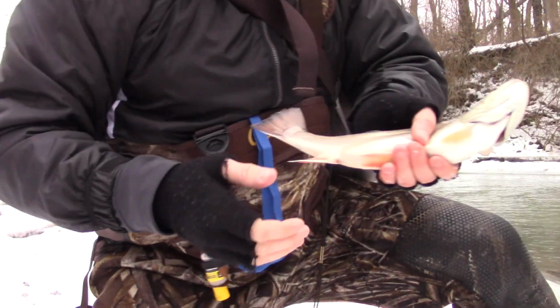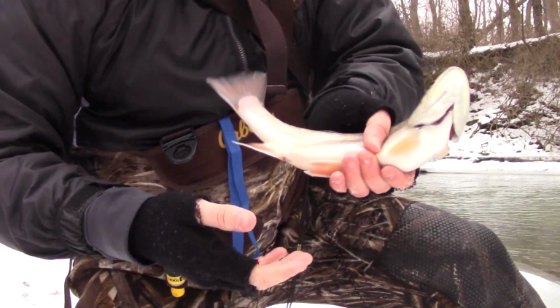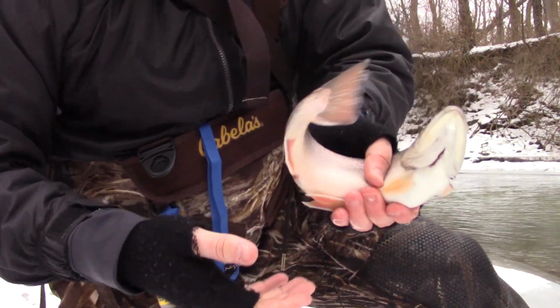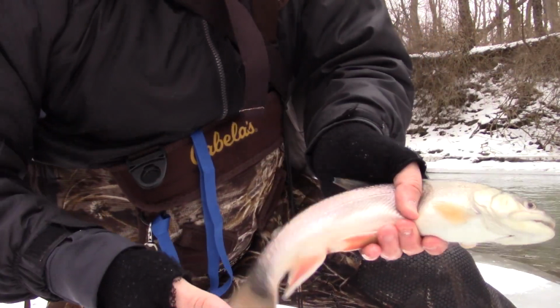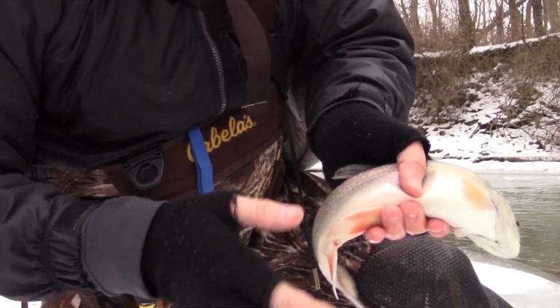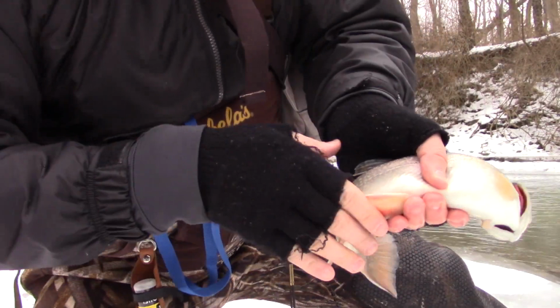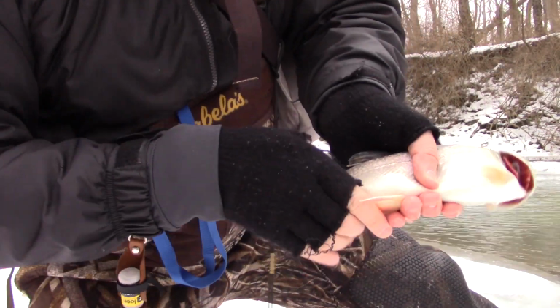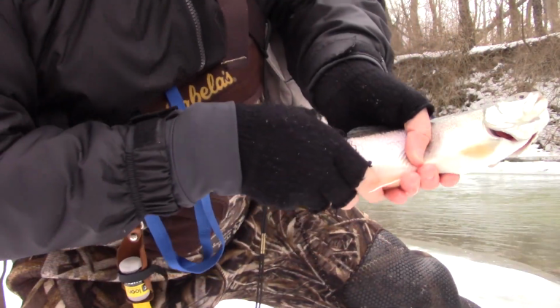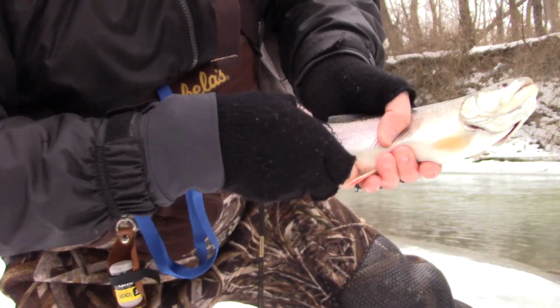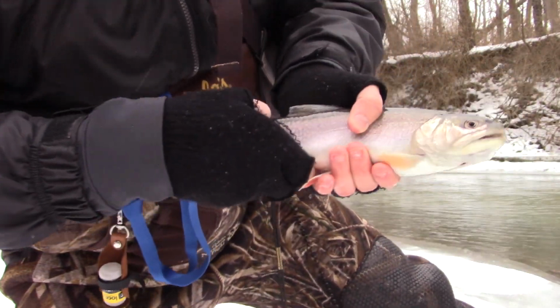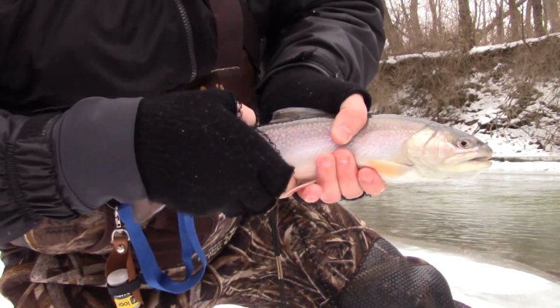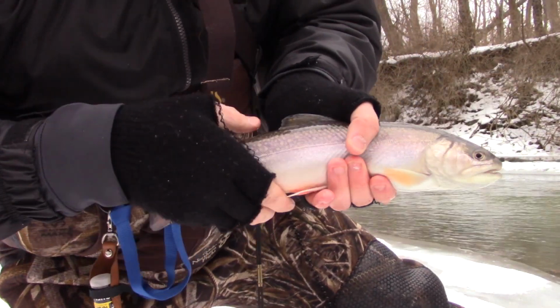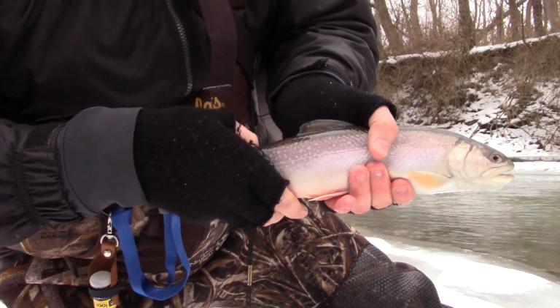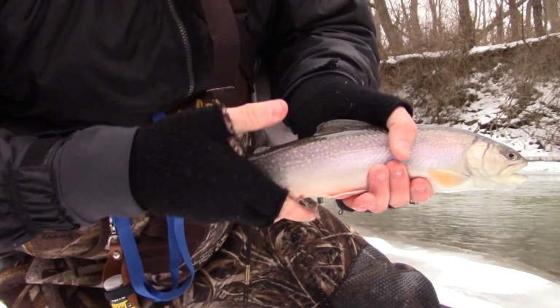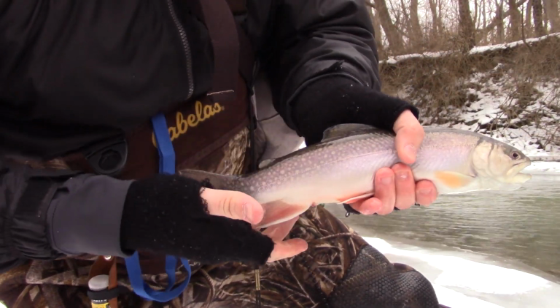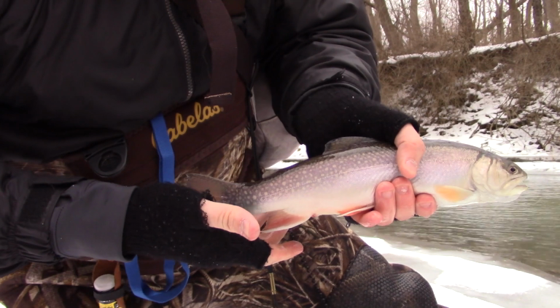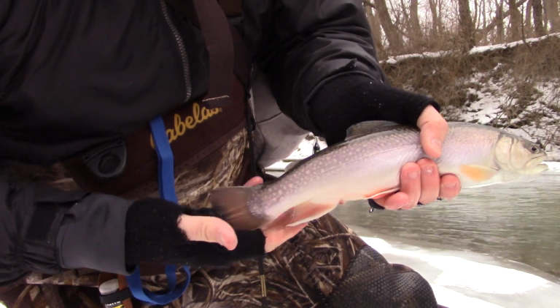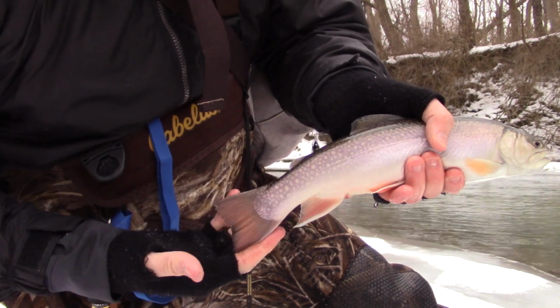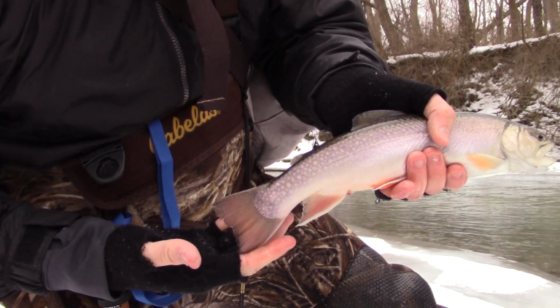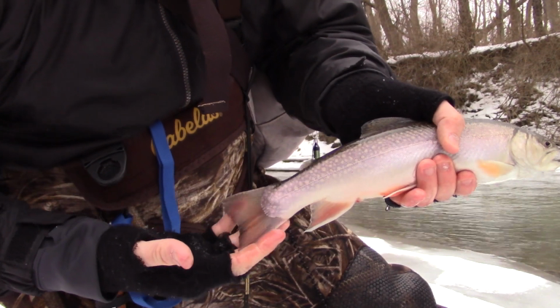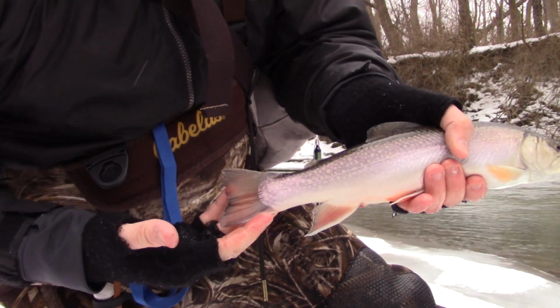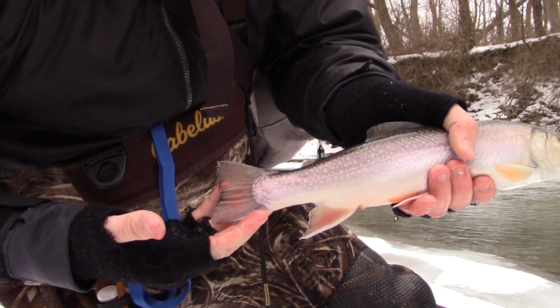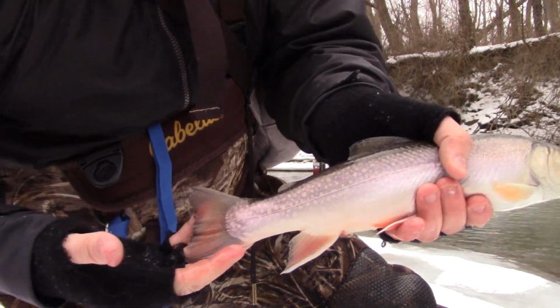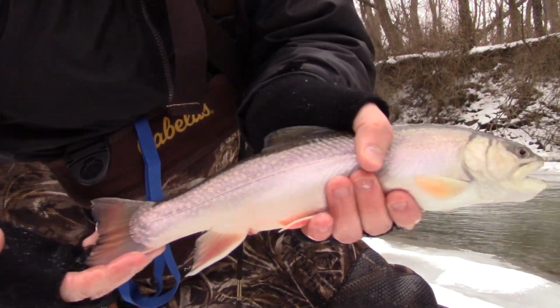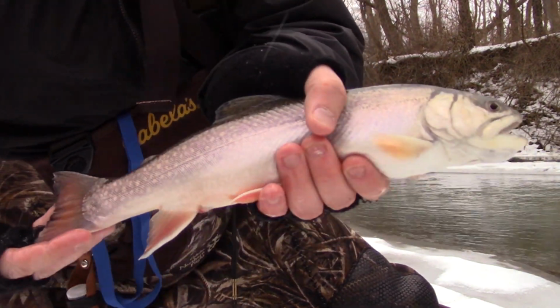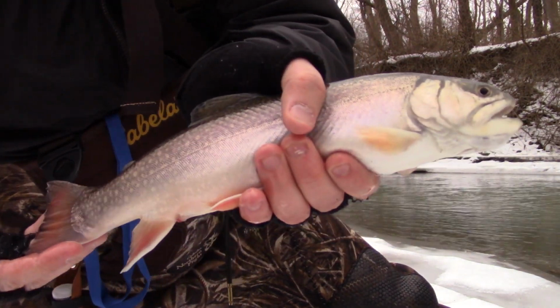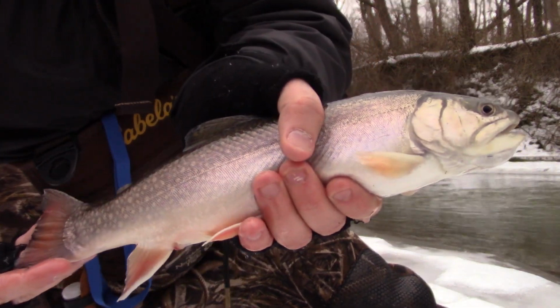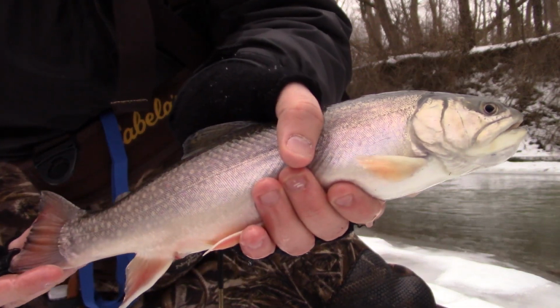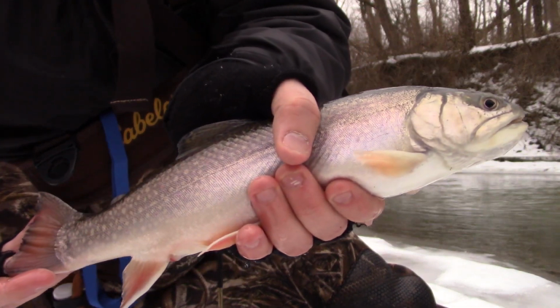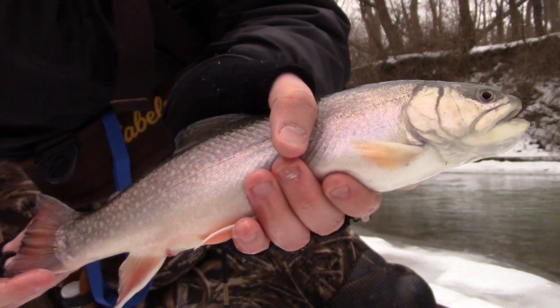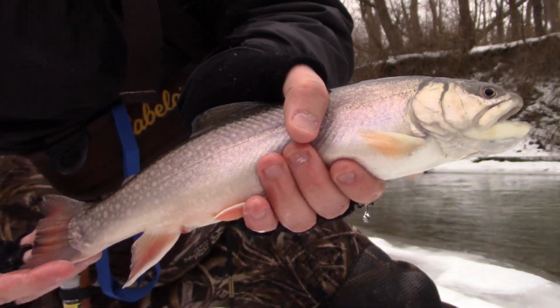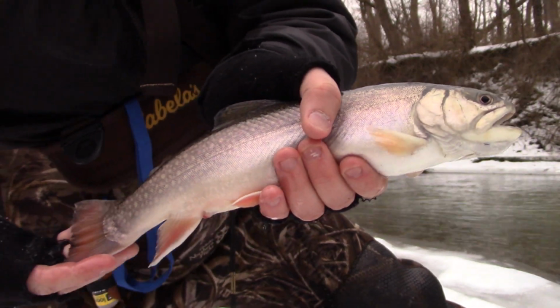Look at that little guy — caught him on an orange micro egg.